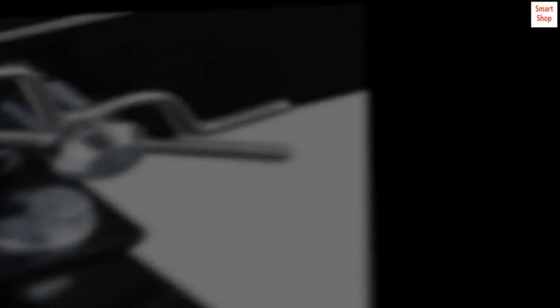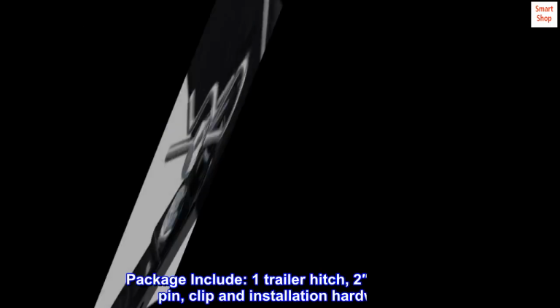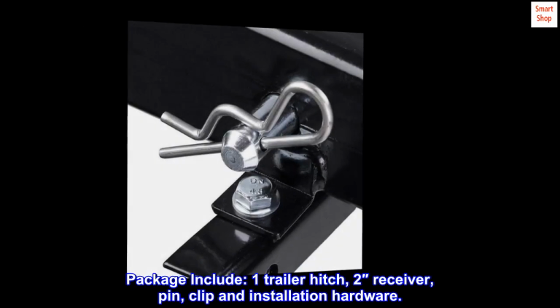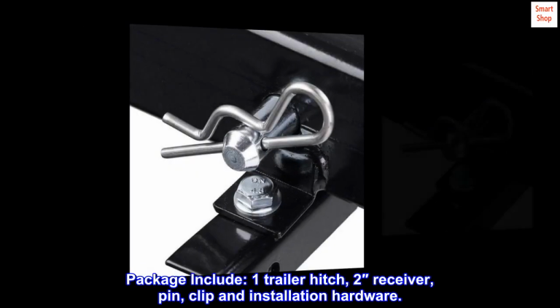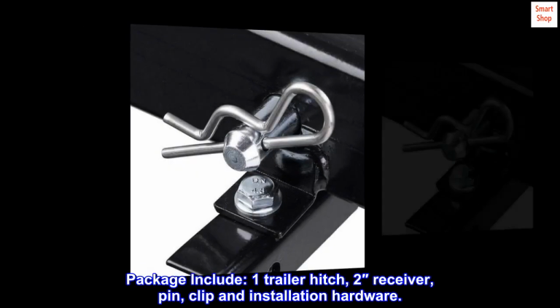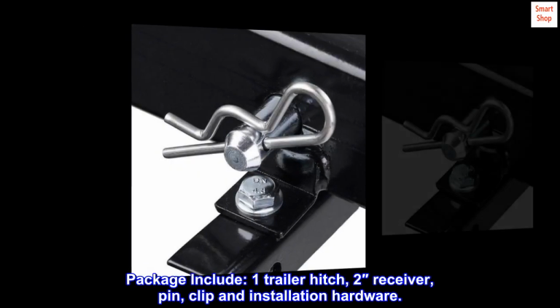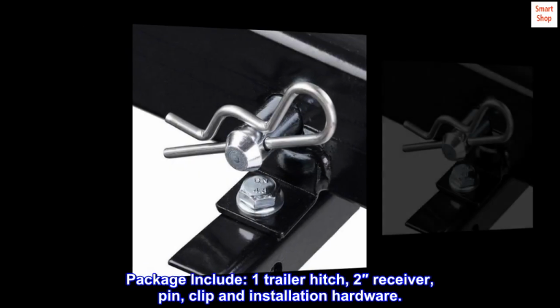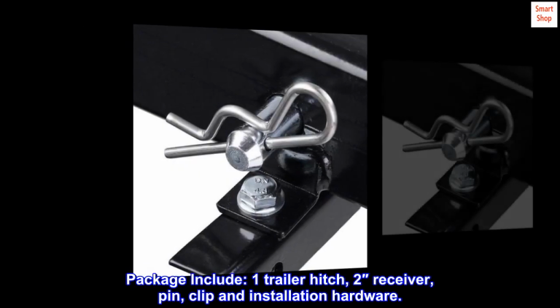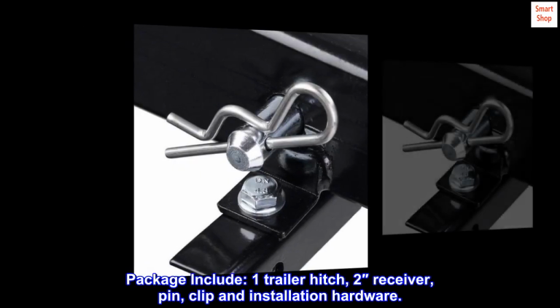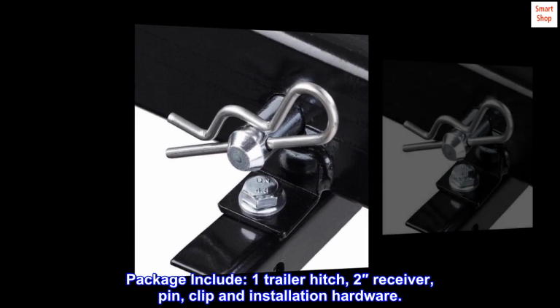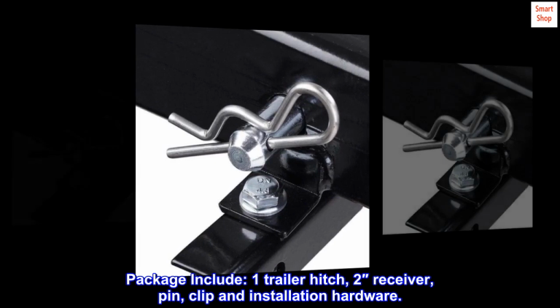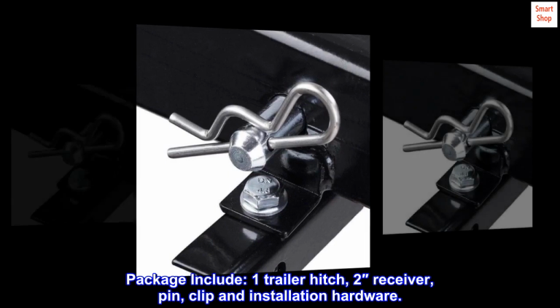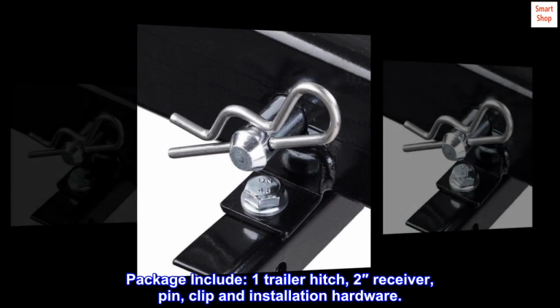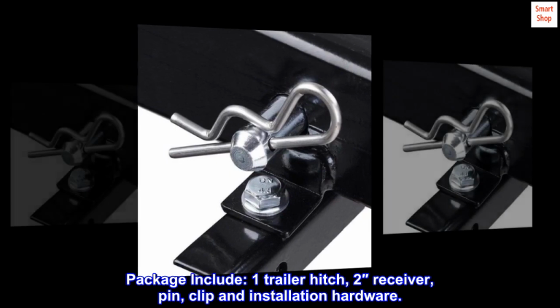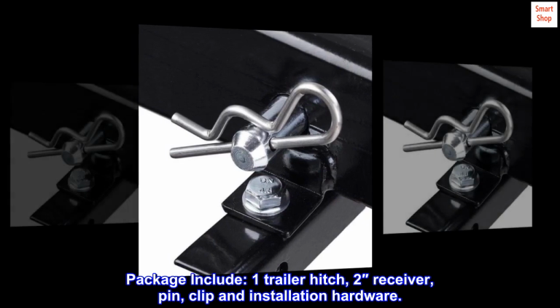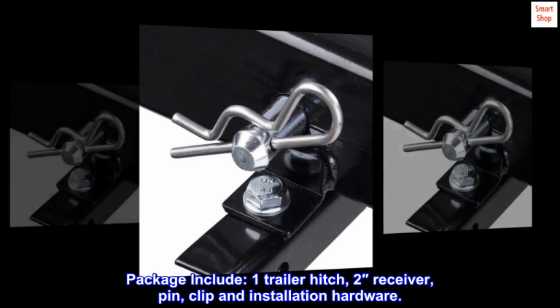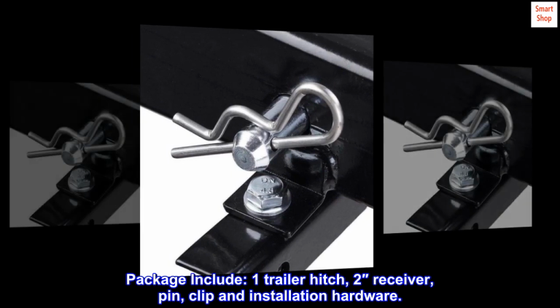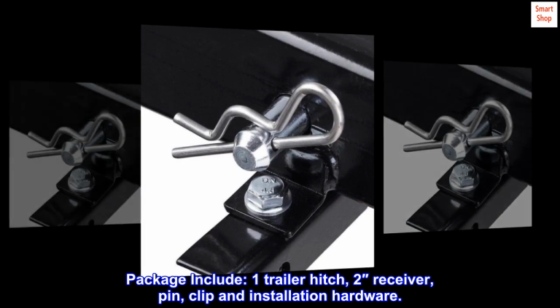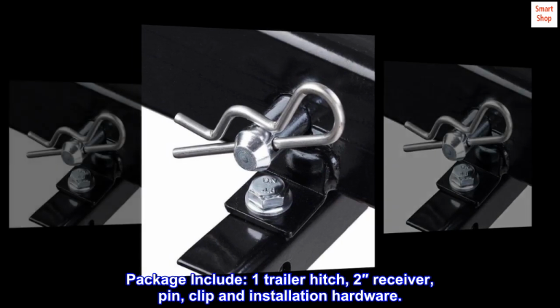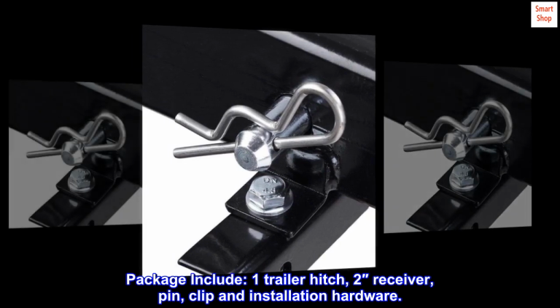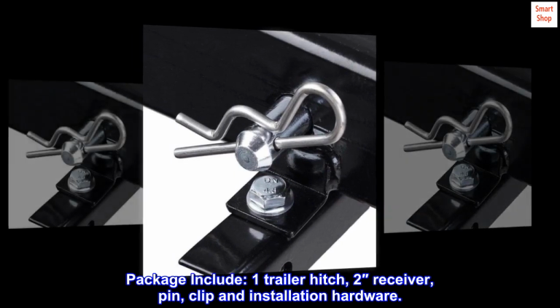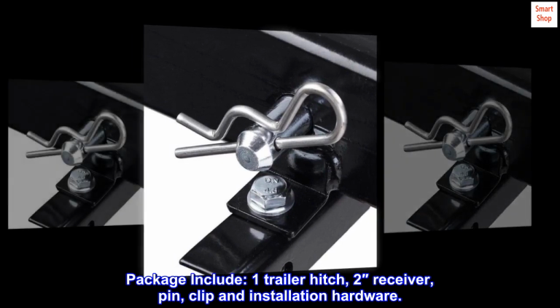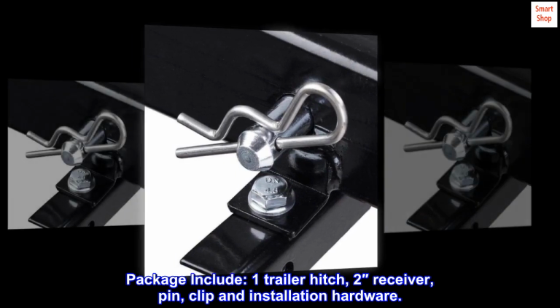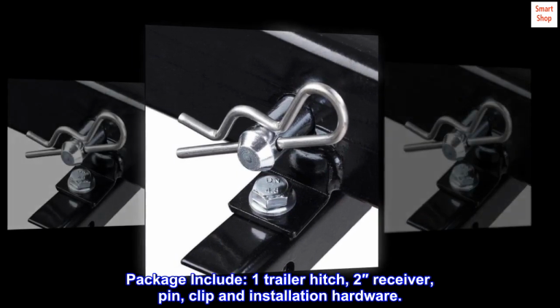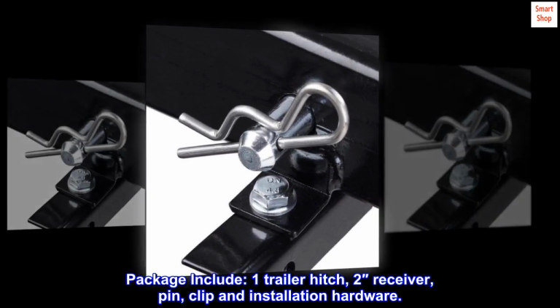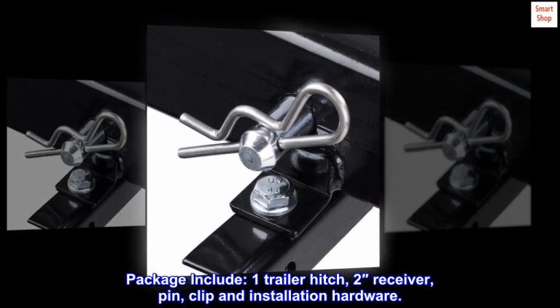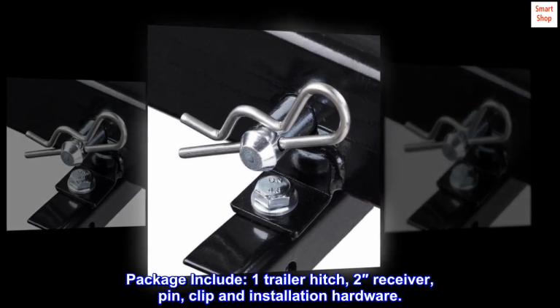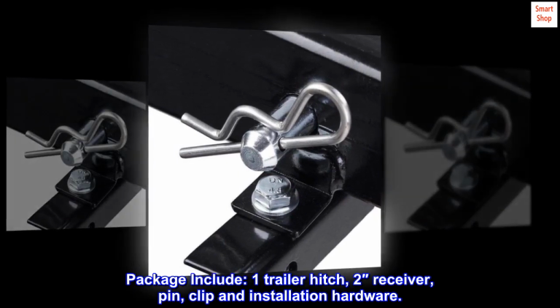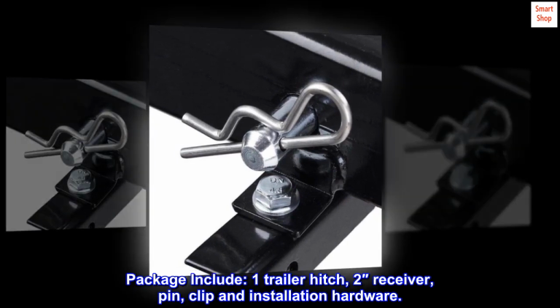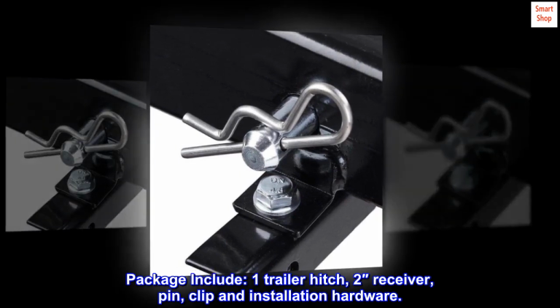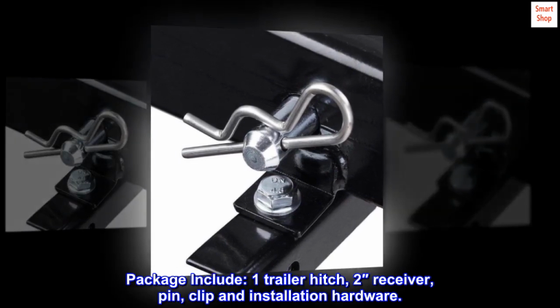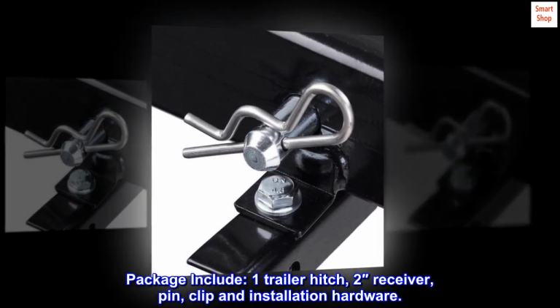Package includes: one trailer hitch, two inch receiver, pin, clip, and installation hardware.